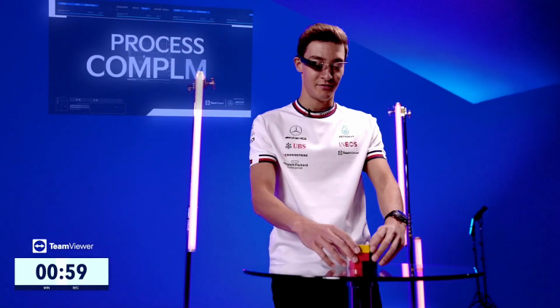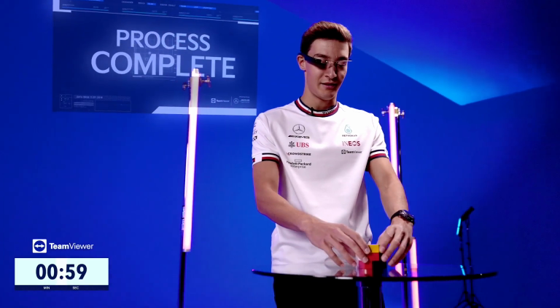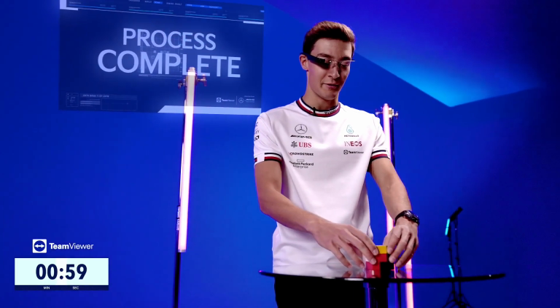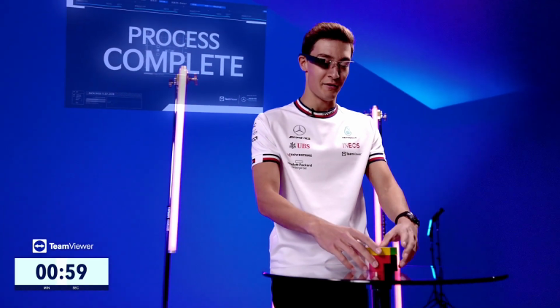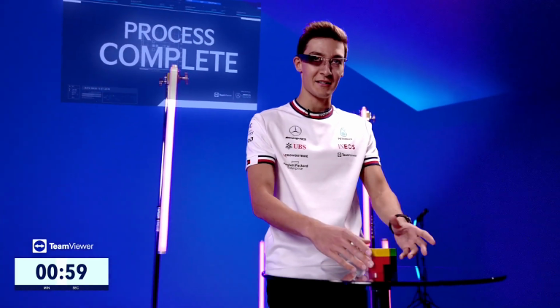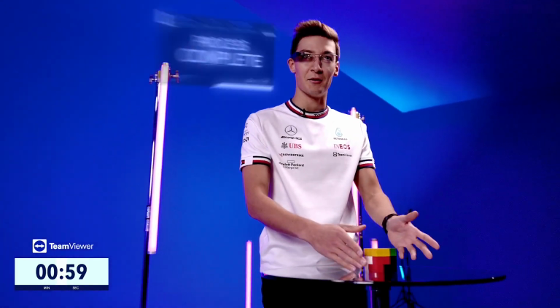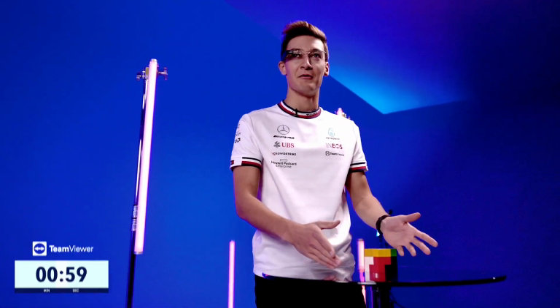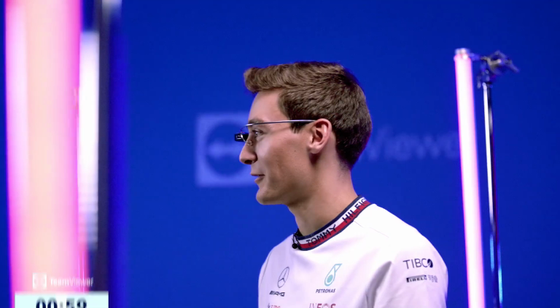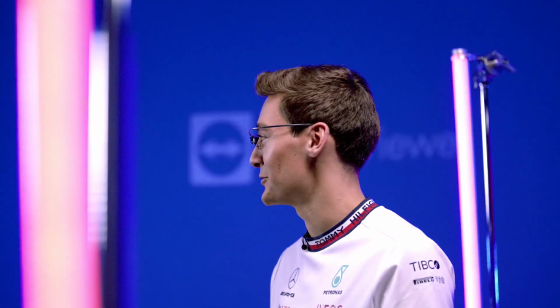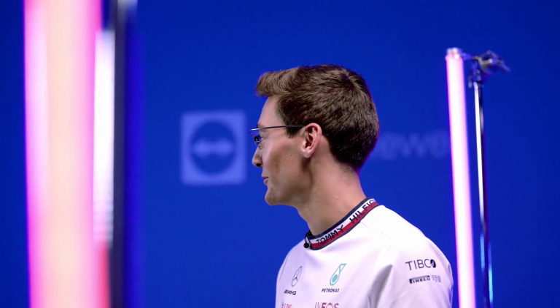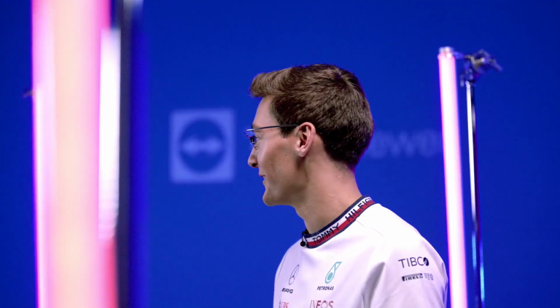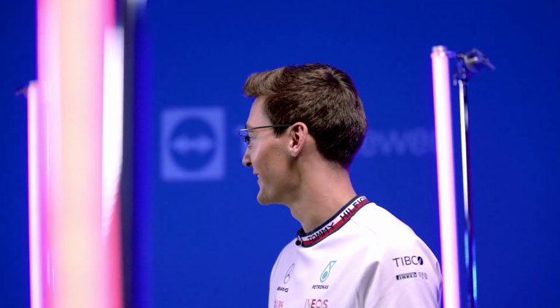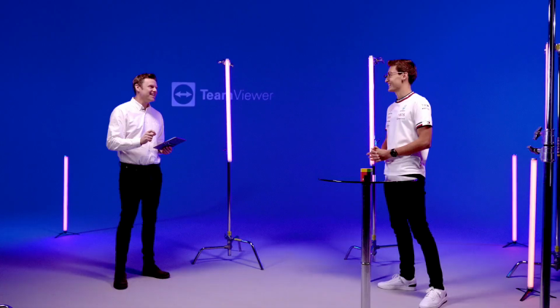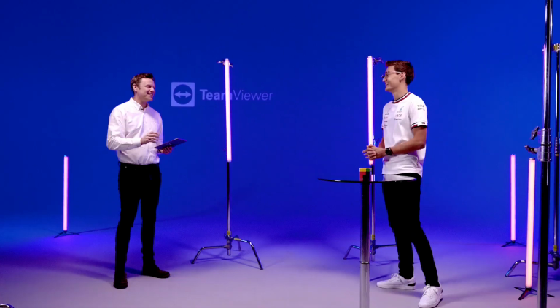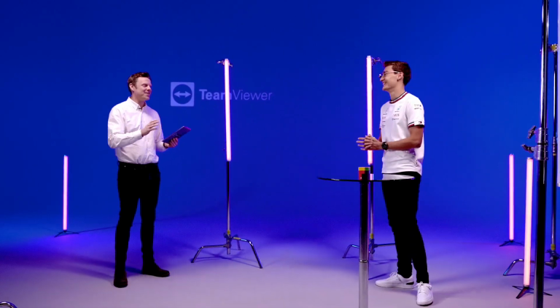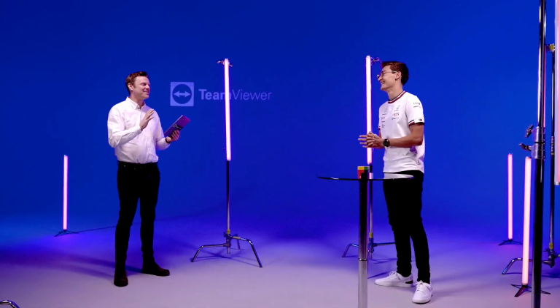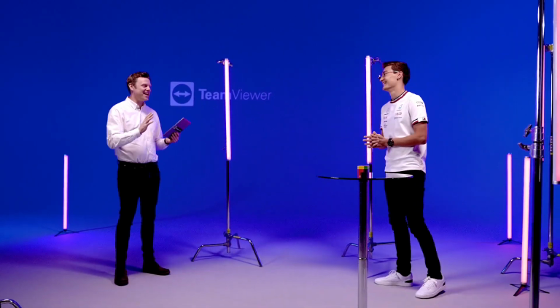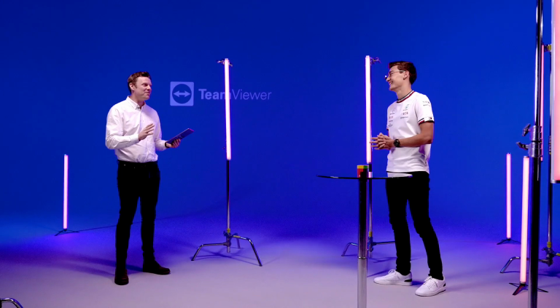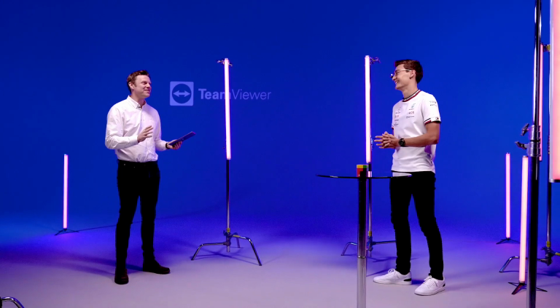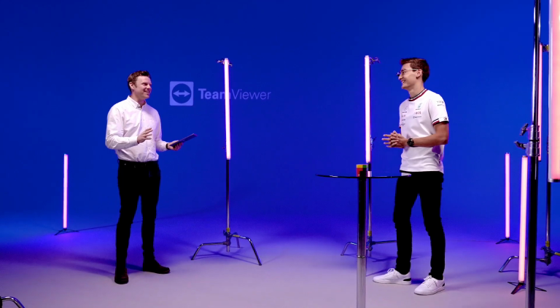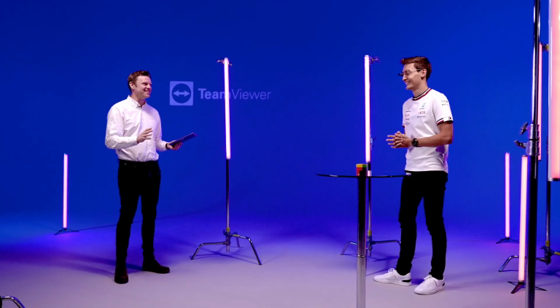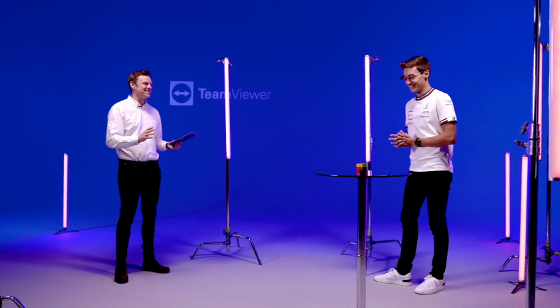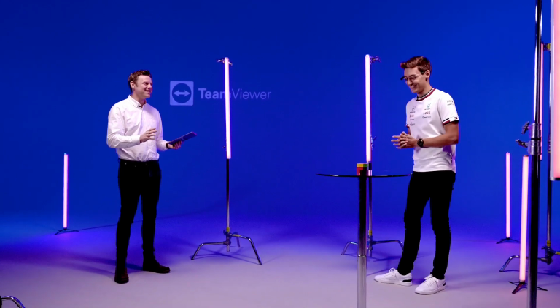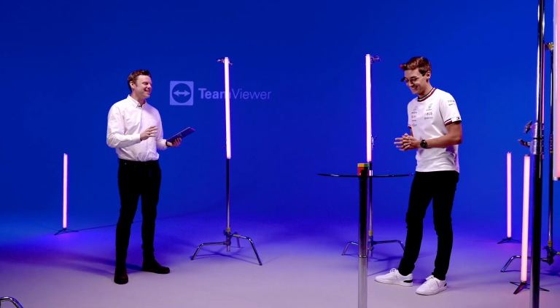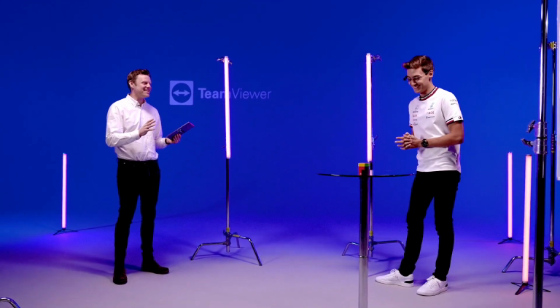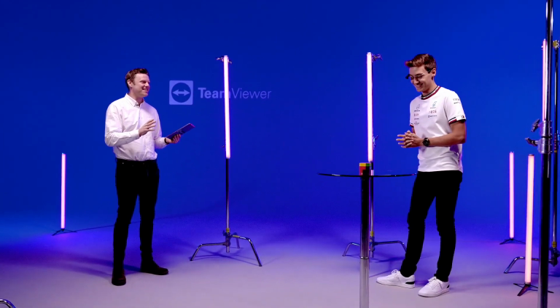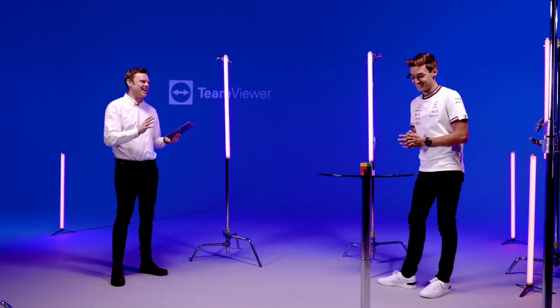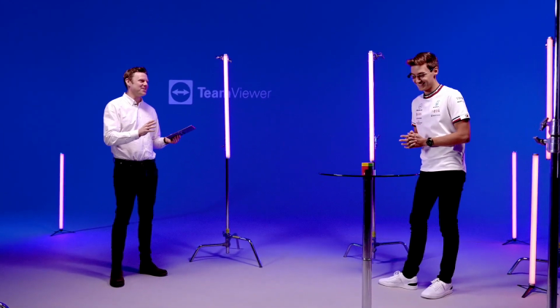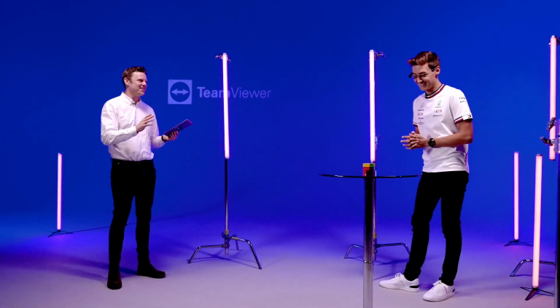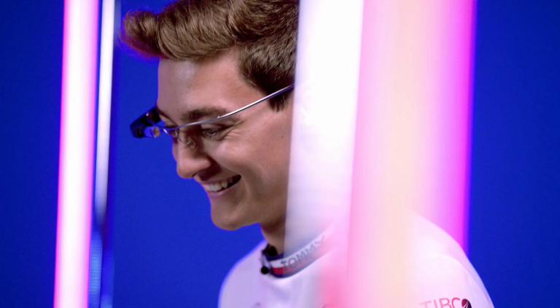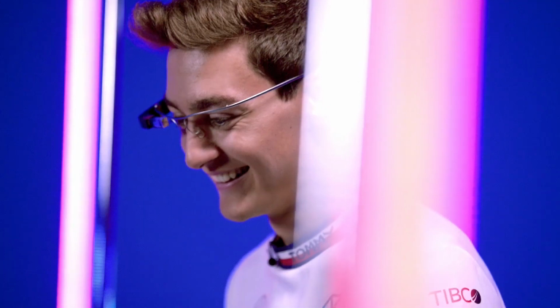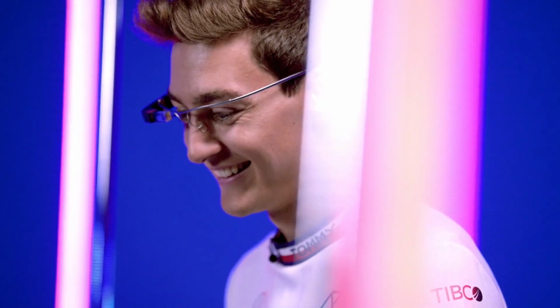There we go, that's got to be a record surely. It's time to take off the glasses and see how you get on unaided.